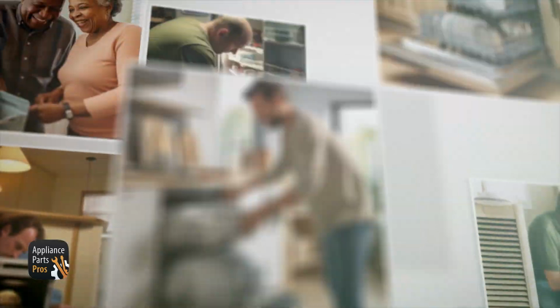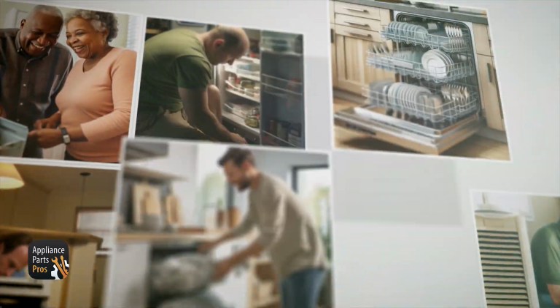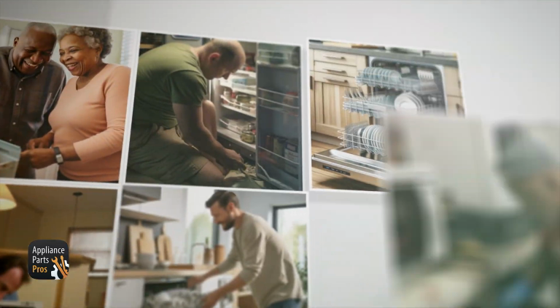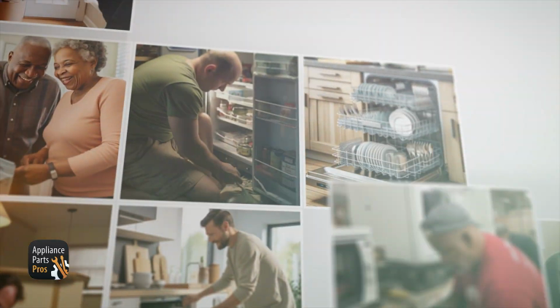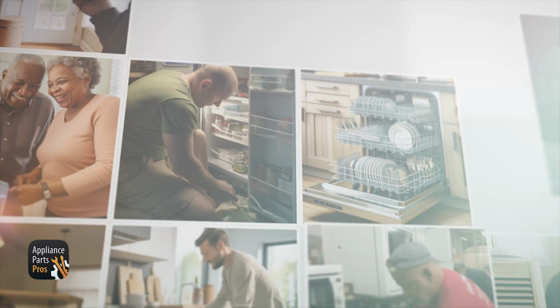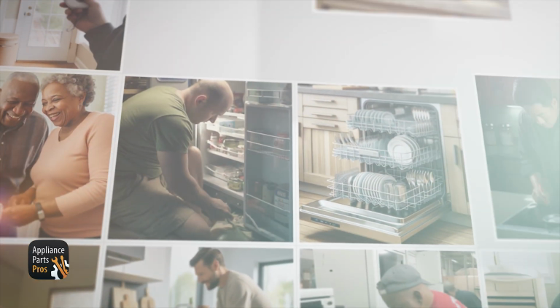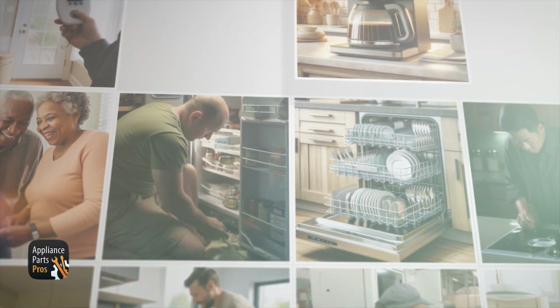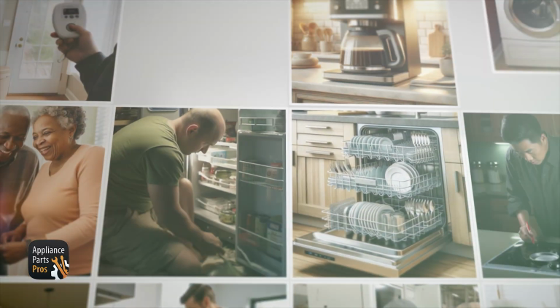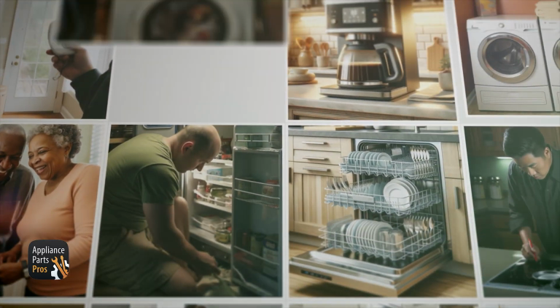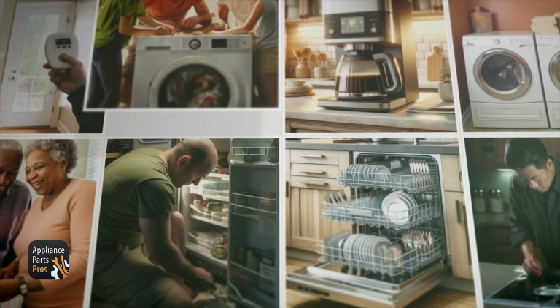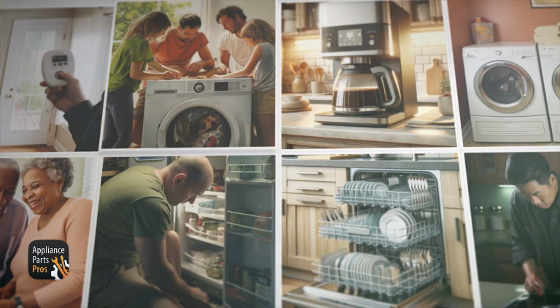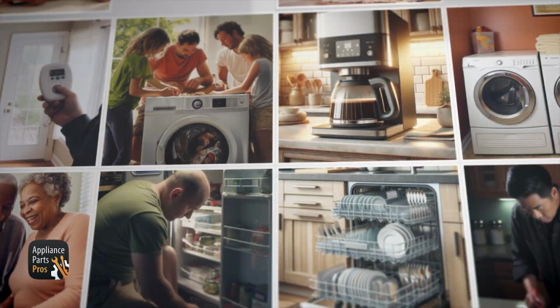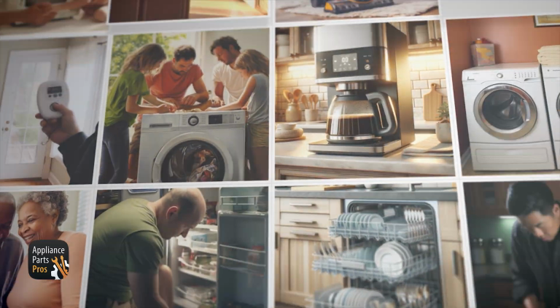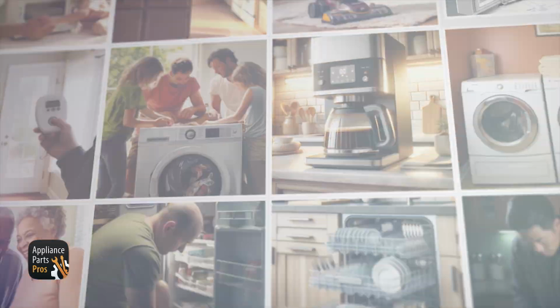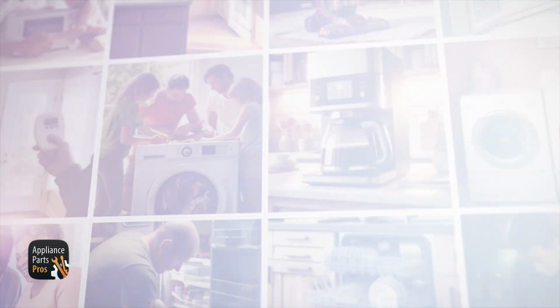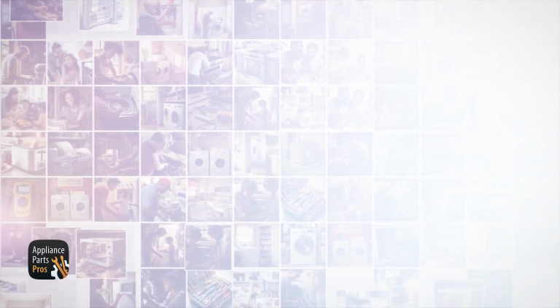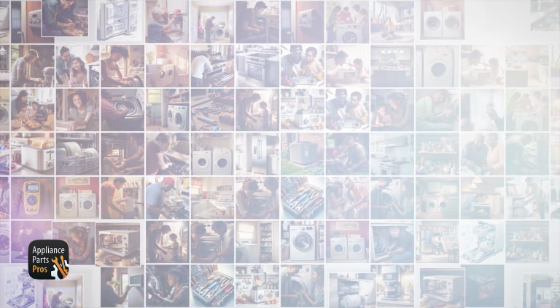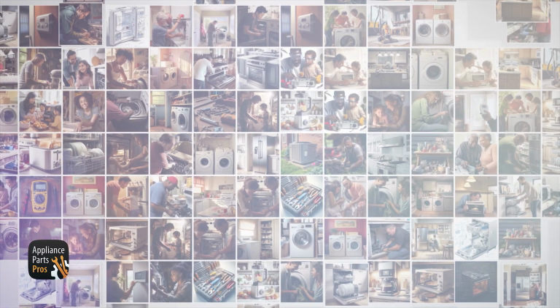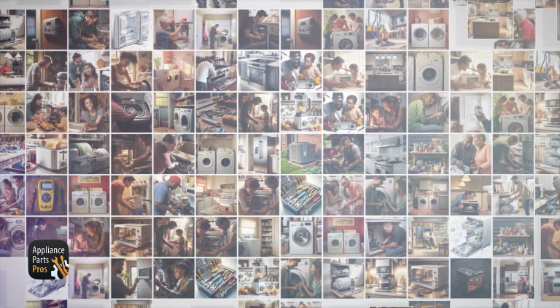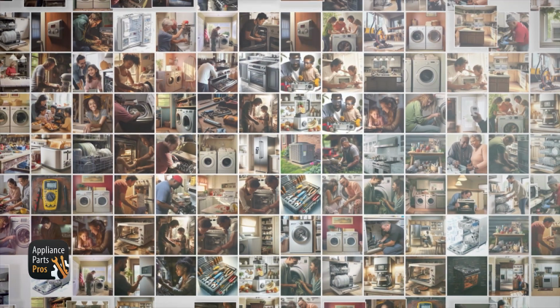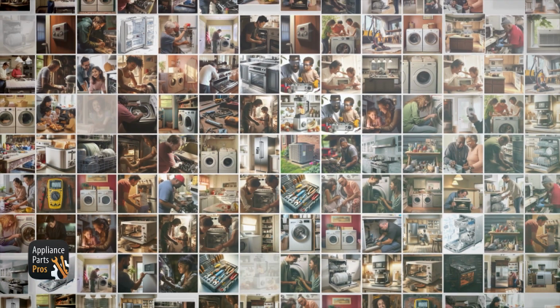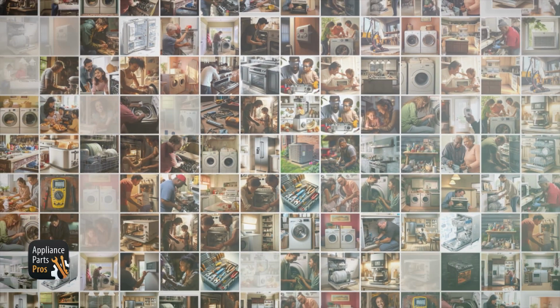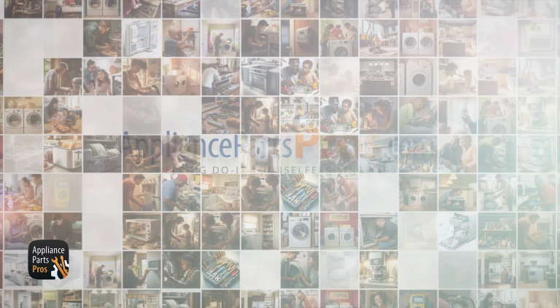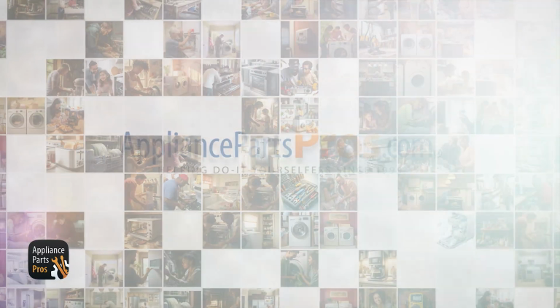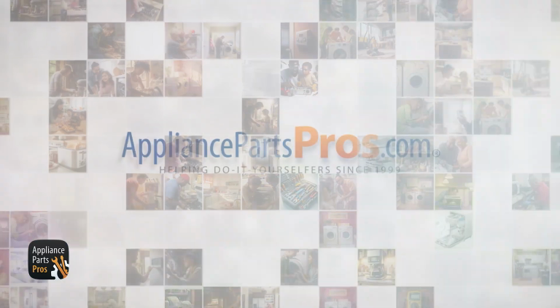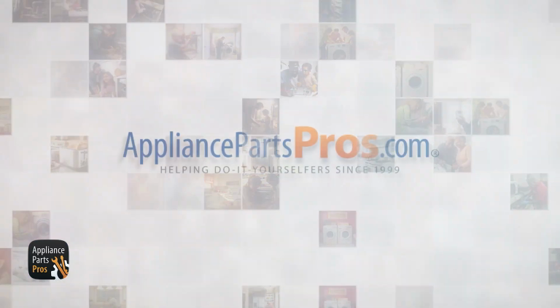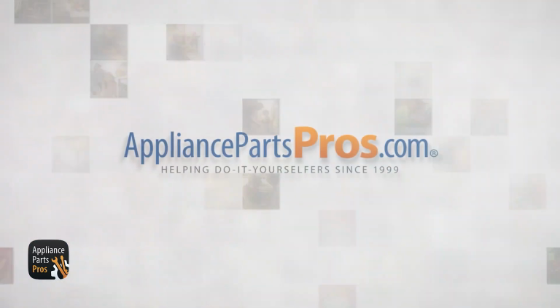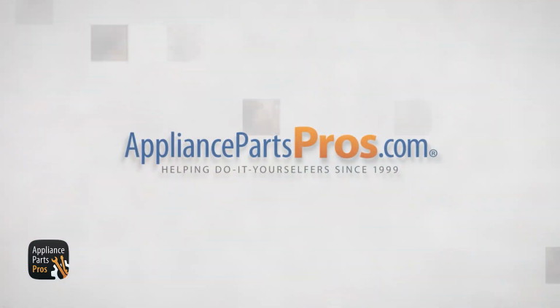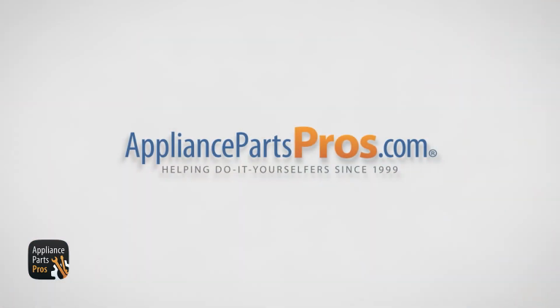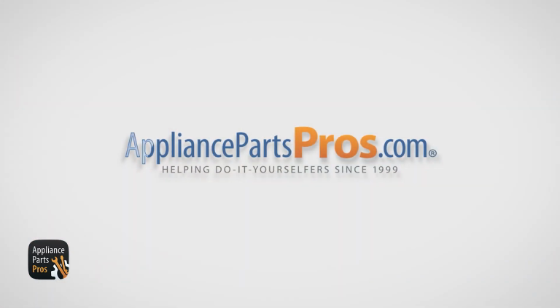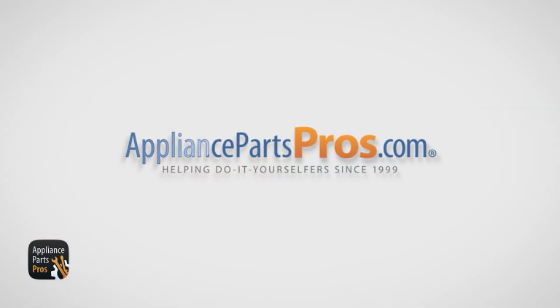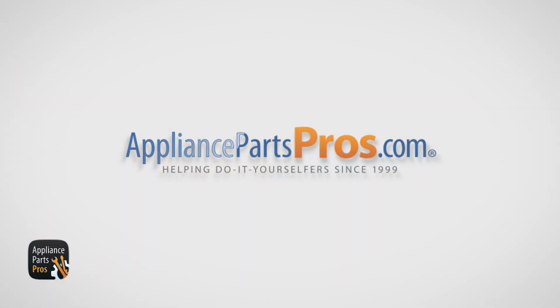With over two million products in stock and the know-how to help you do it yourself, we are AppliancePartsPros.com.